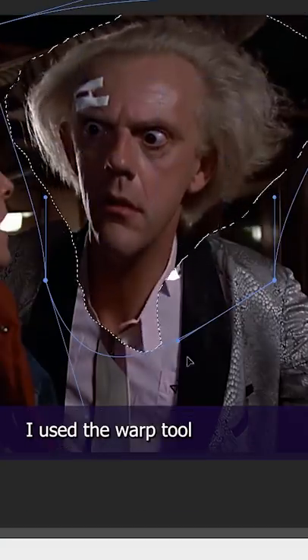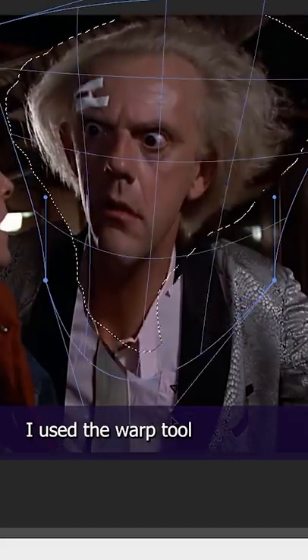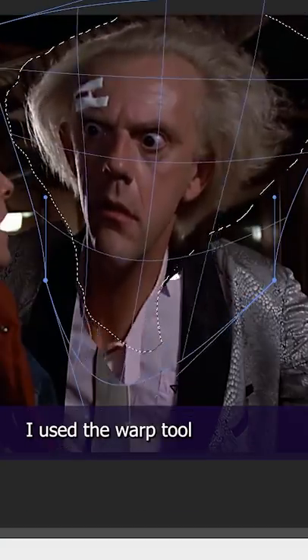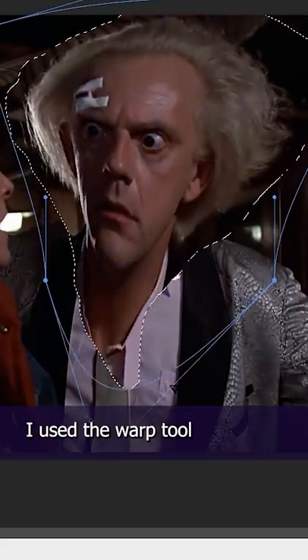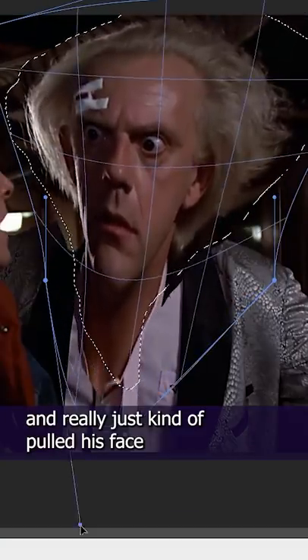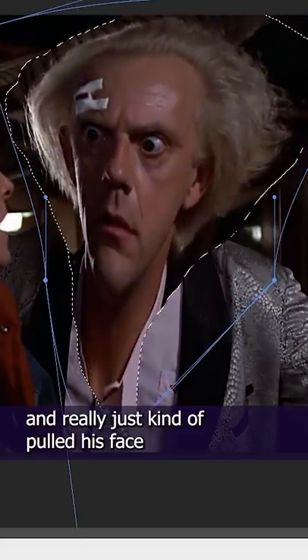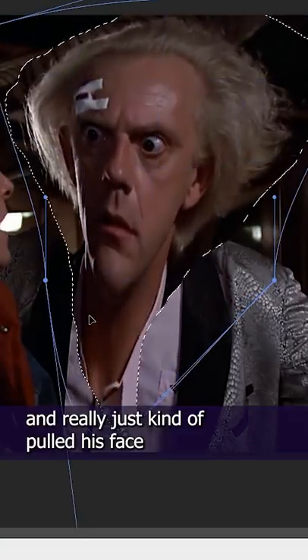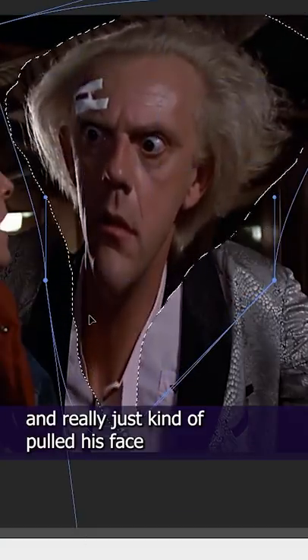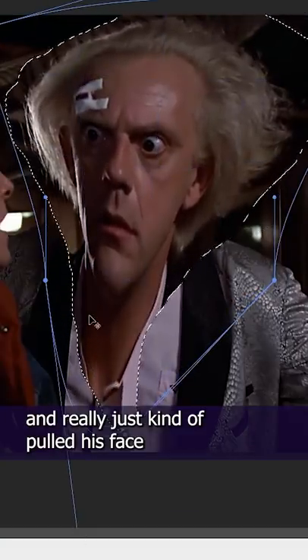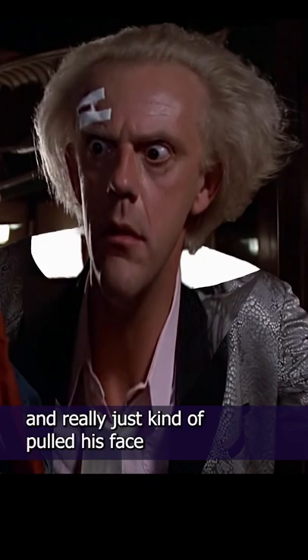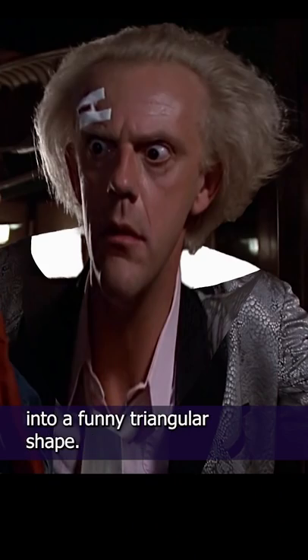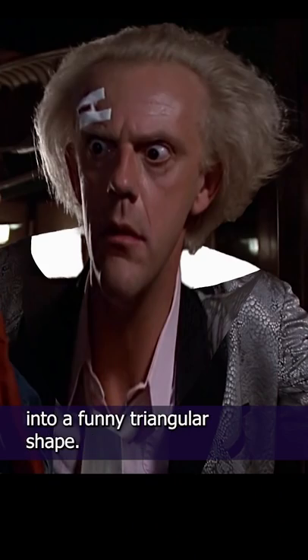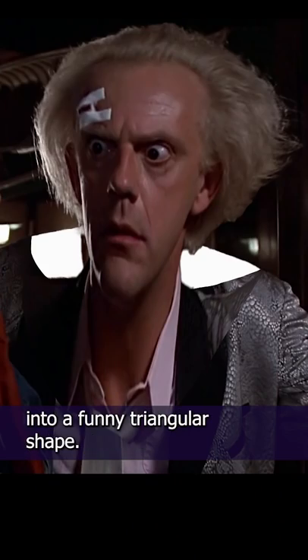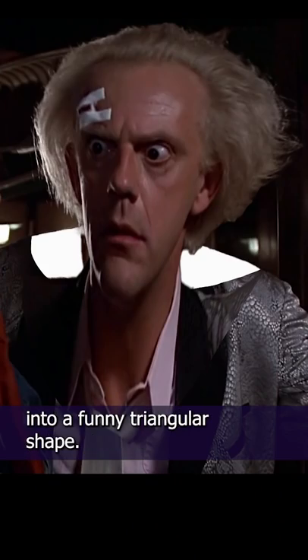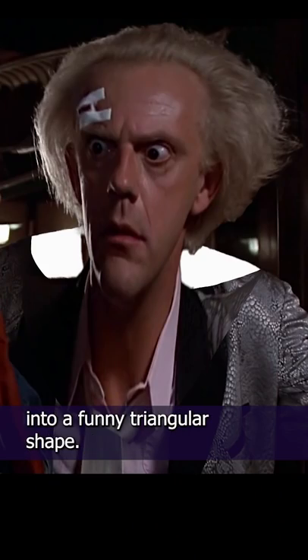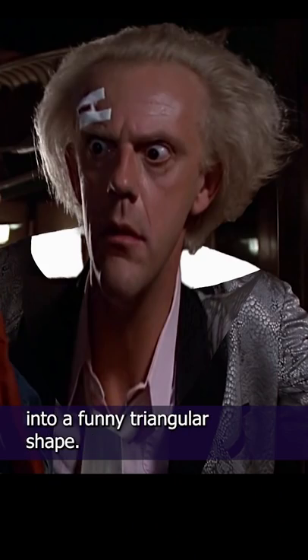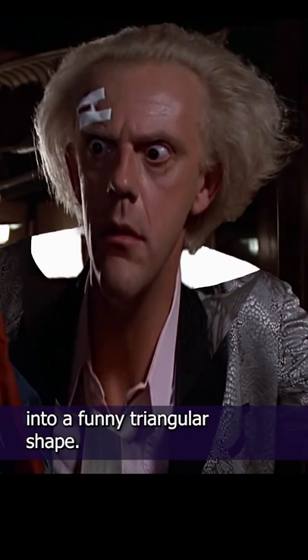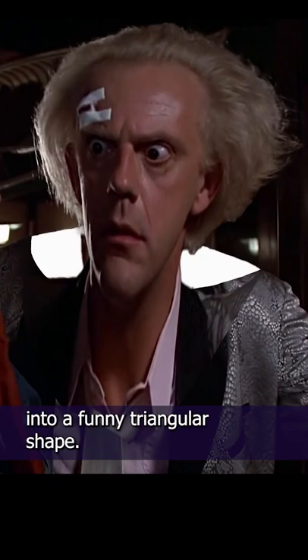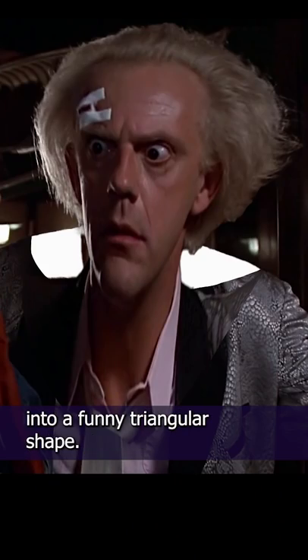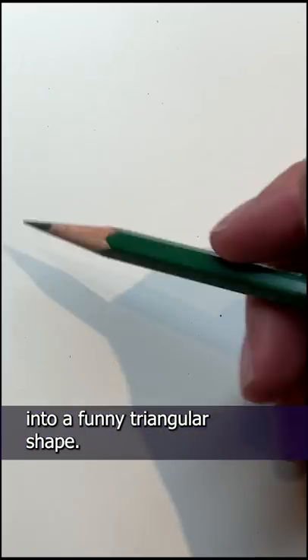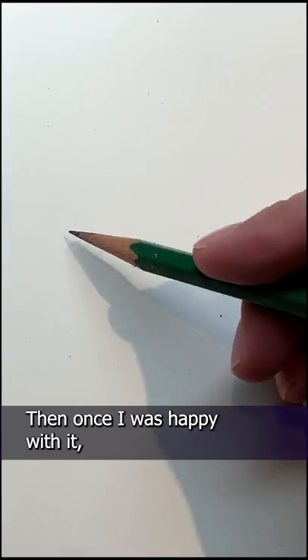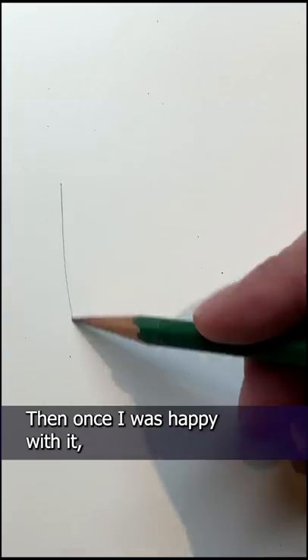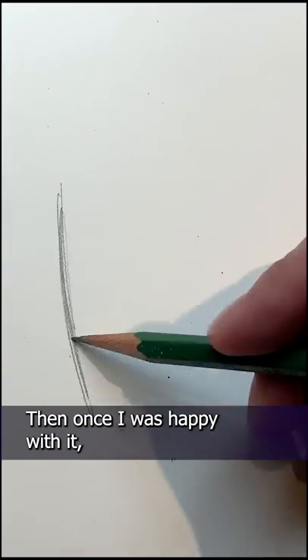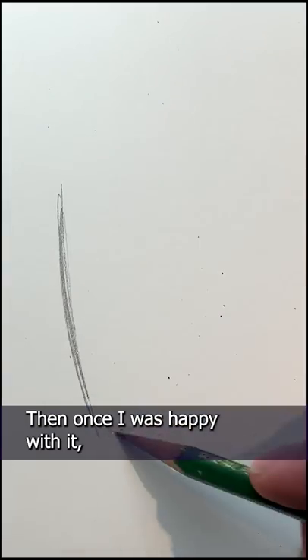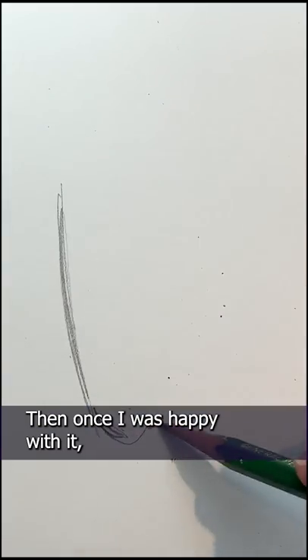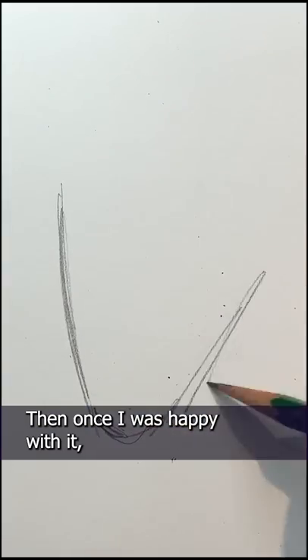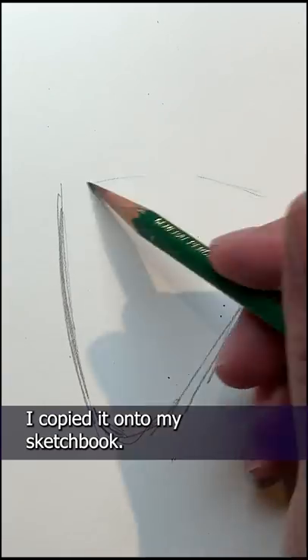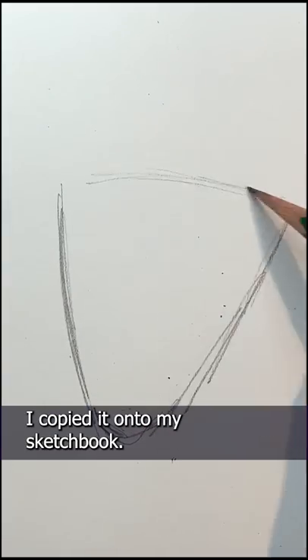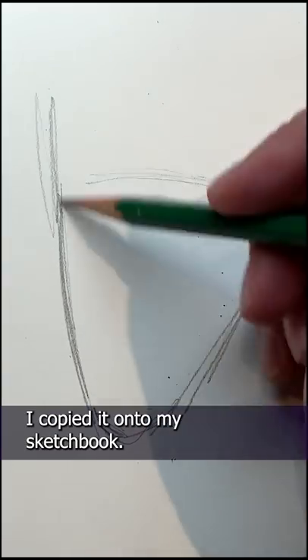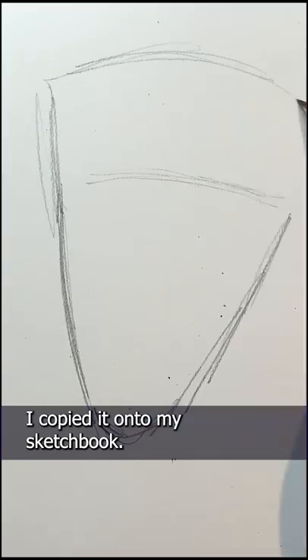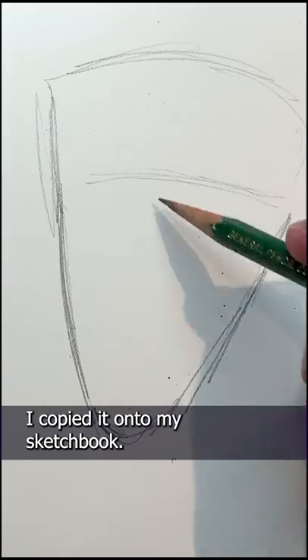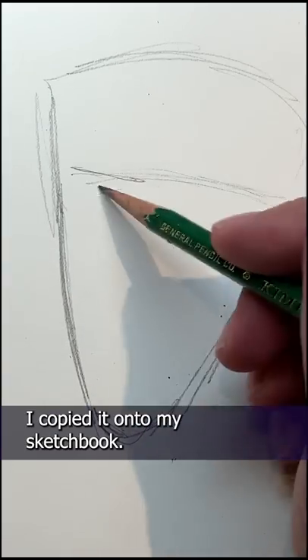I used the warp tool and really just kind of pulled his face into a fun triangular shape. Then, once I was happy with it, I copied it onto my sketchbook.